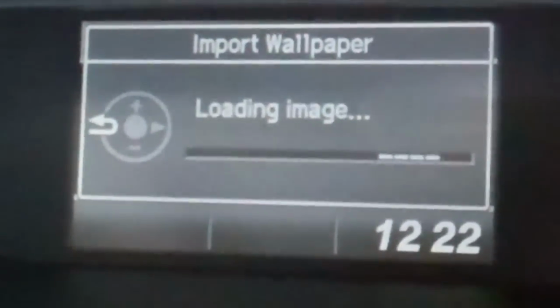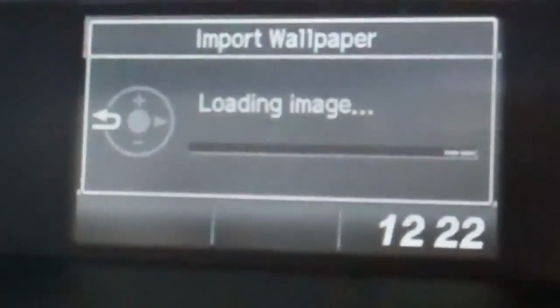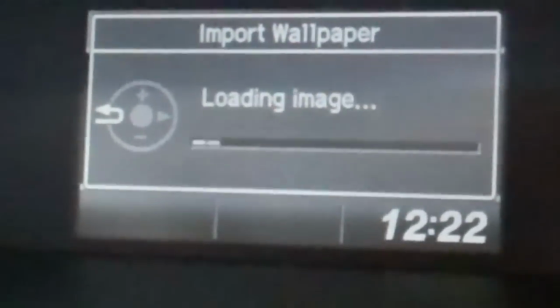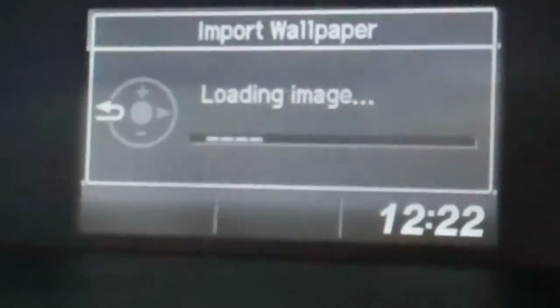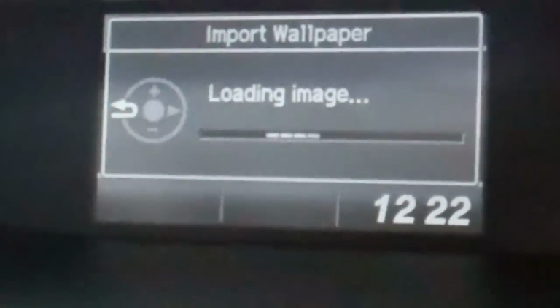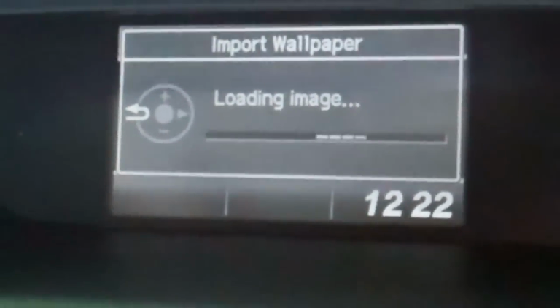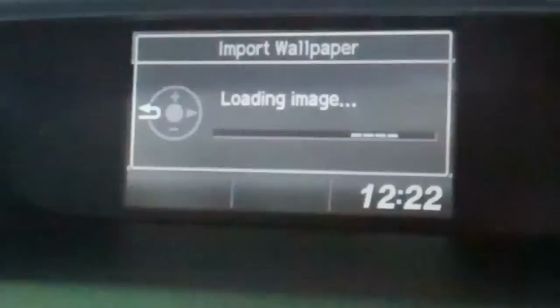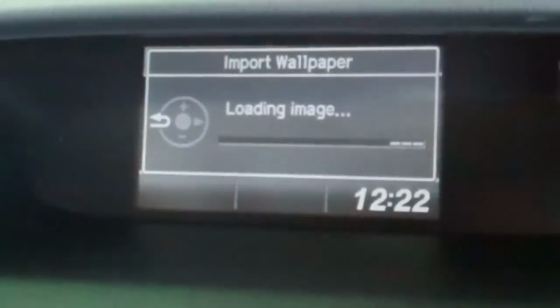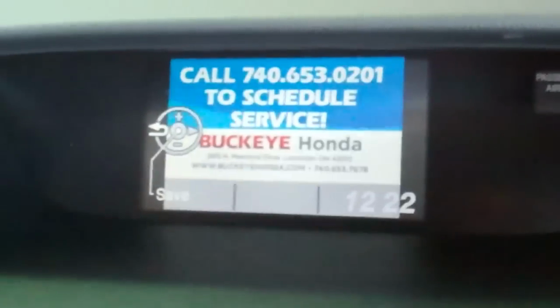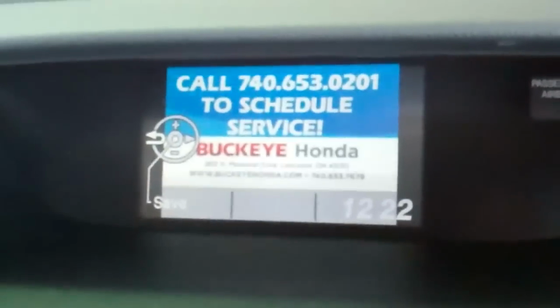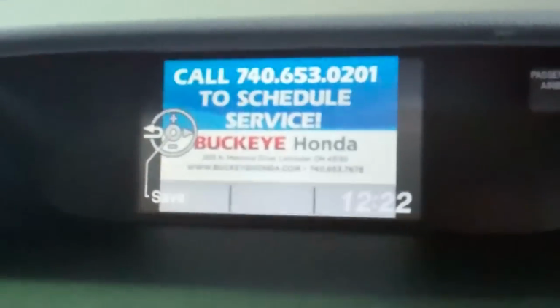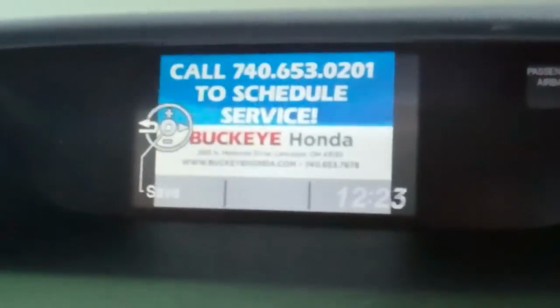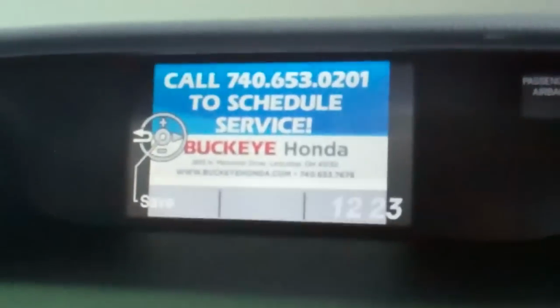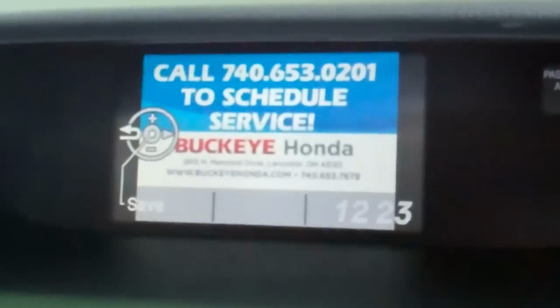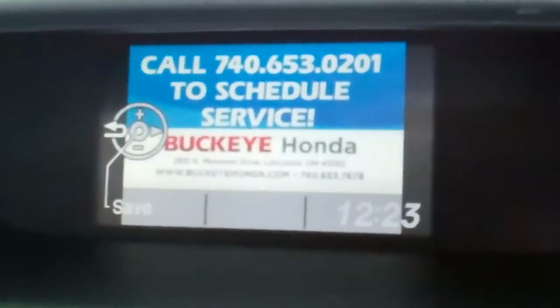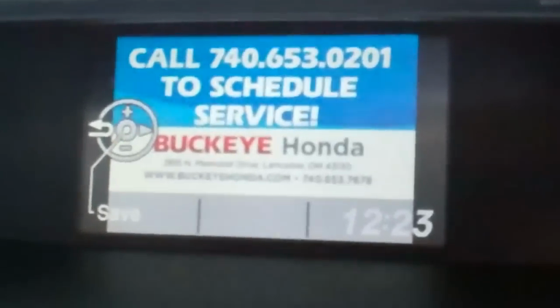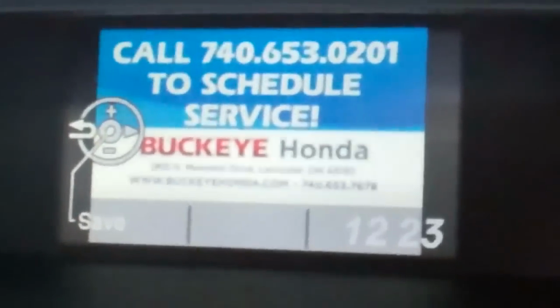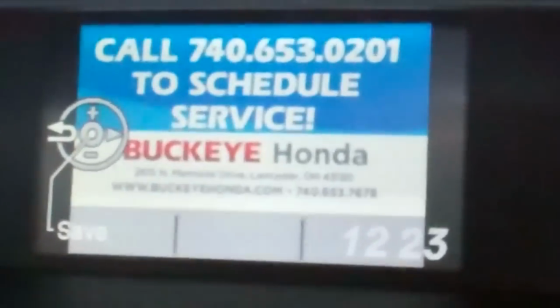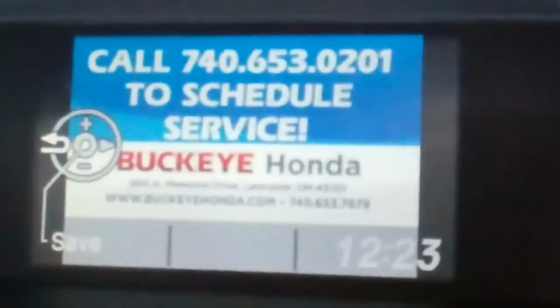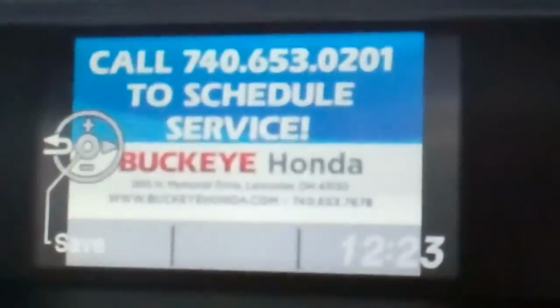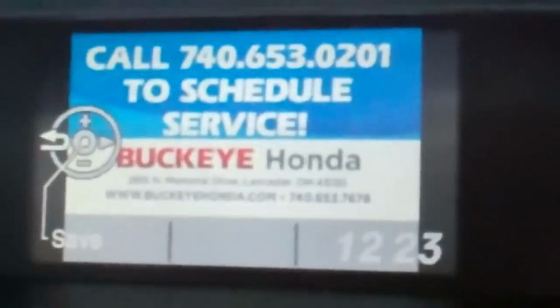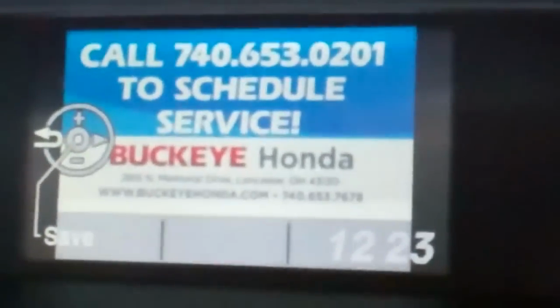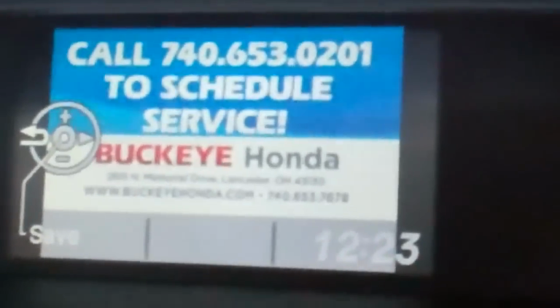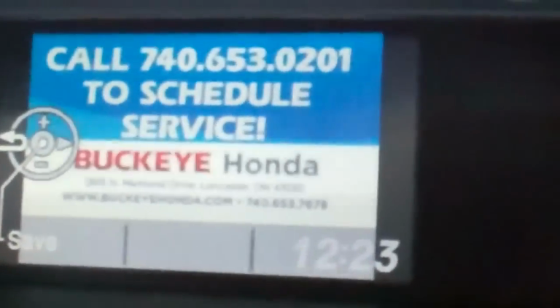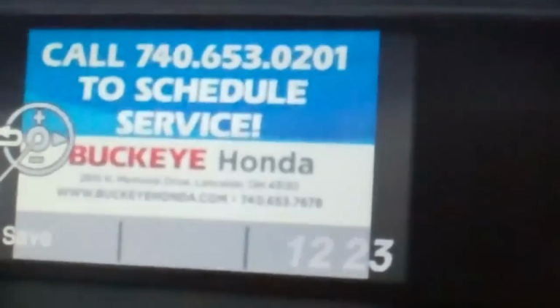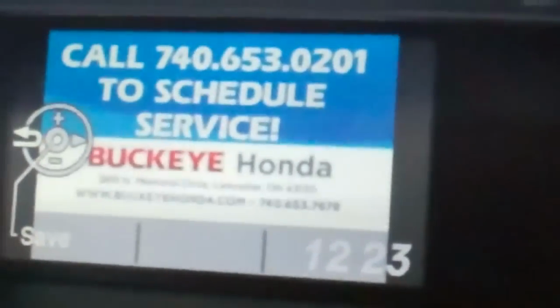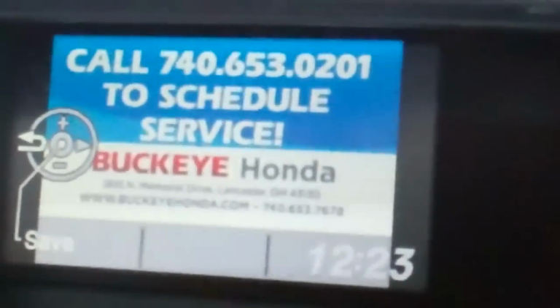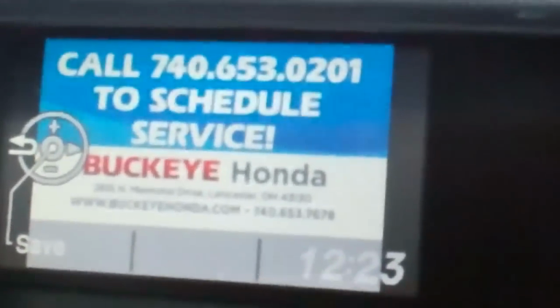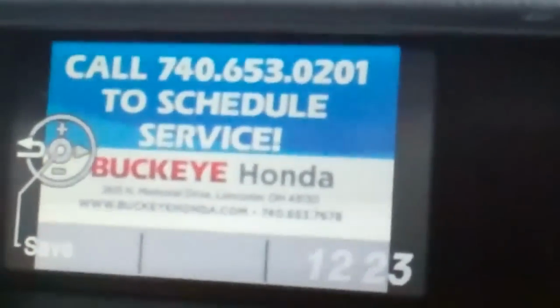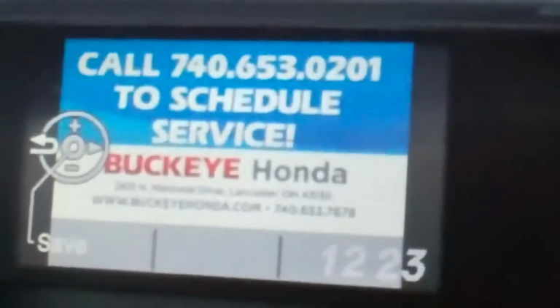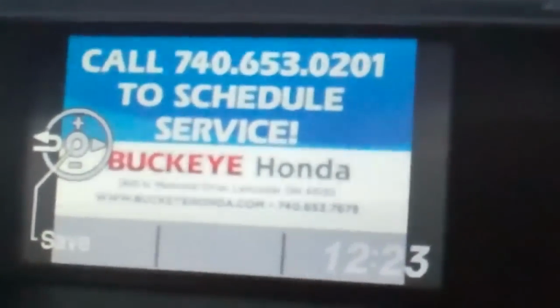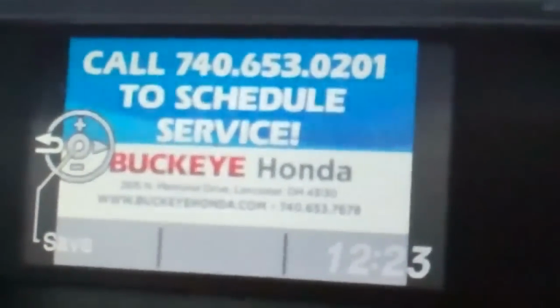This does take a few seconds to upload, so just be patient. That's the picture we're going to use today. I'm going to hit my source button one more time to save the image.